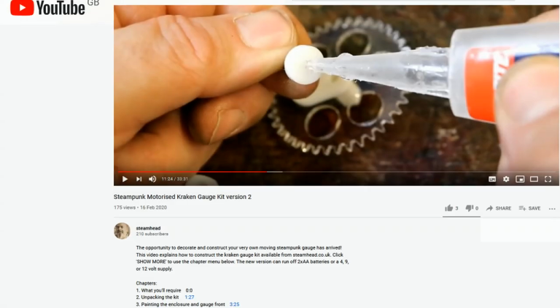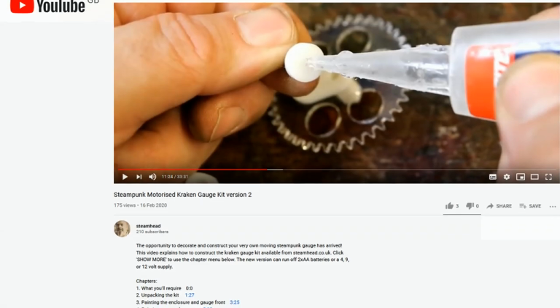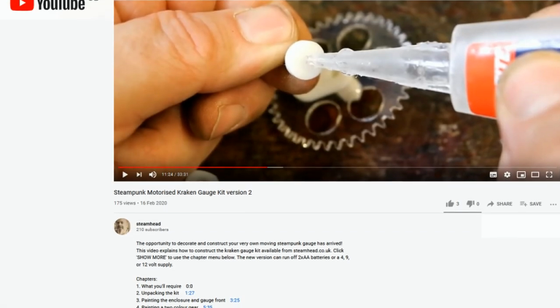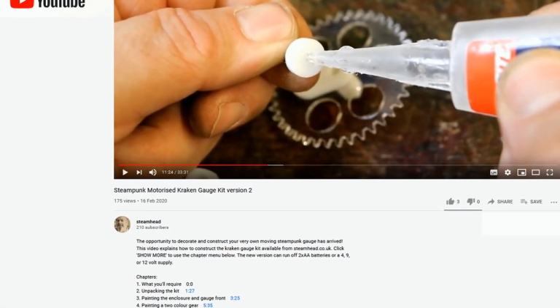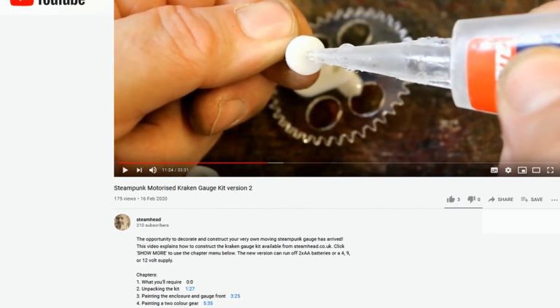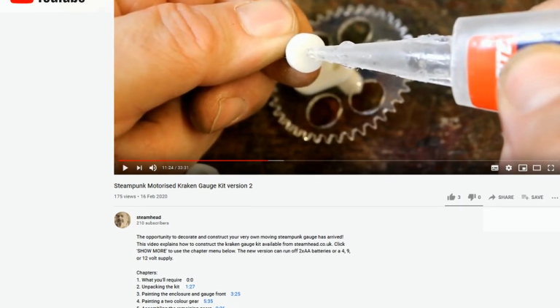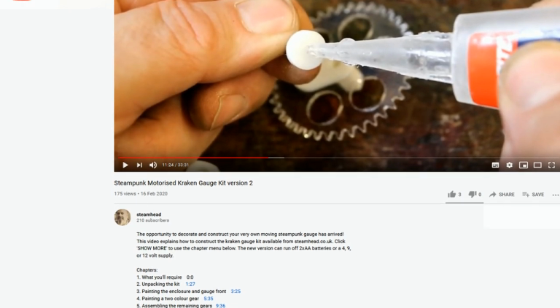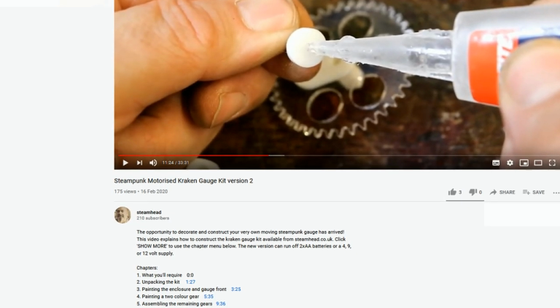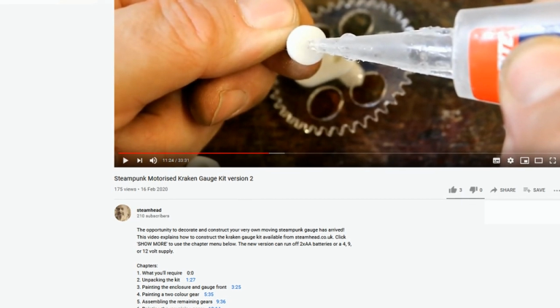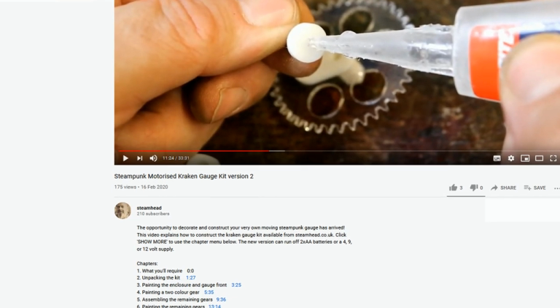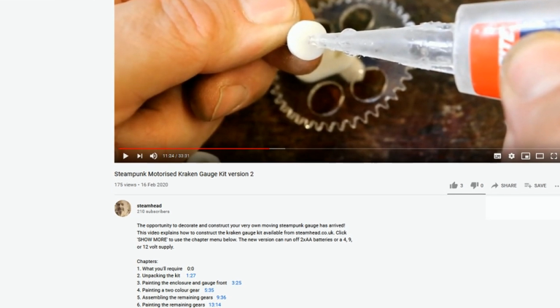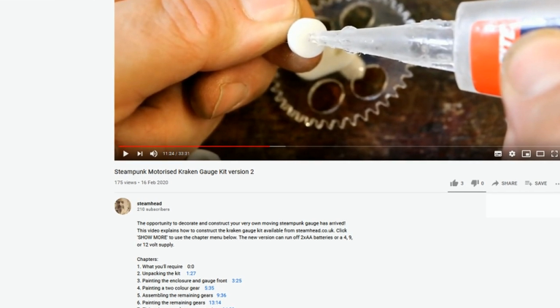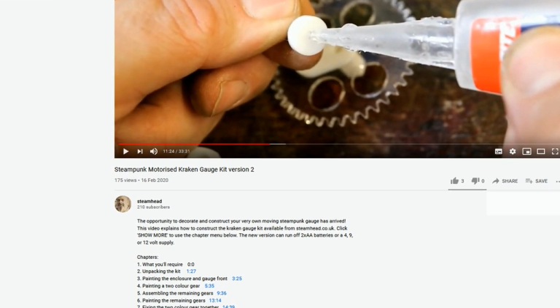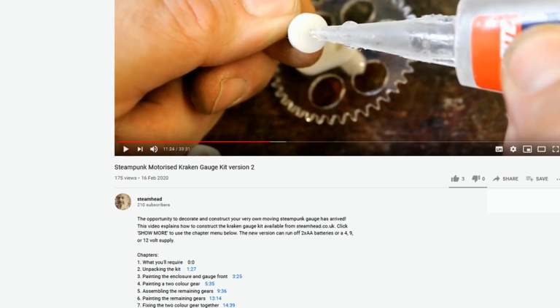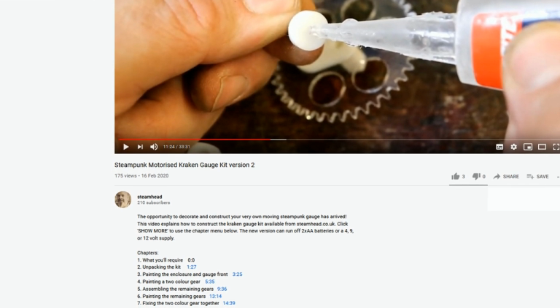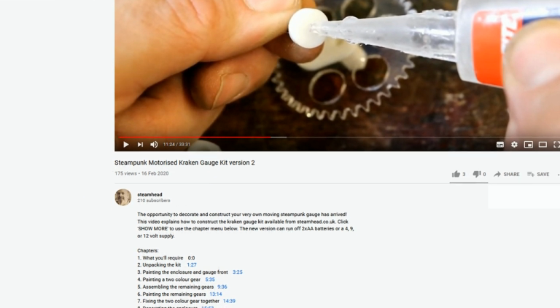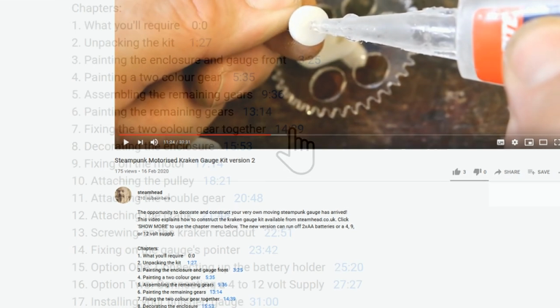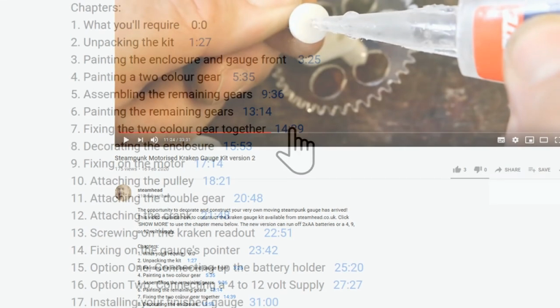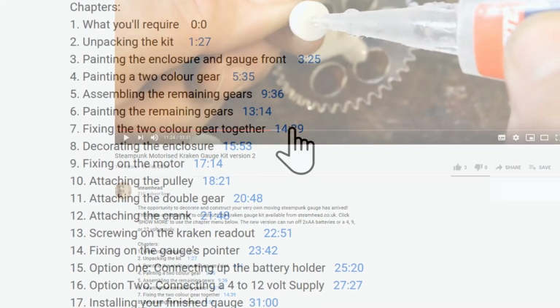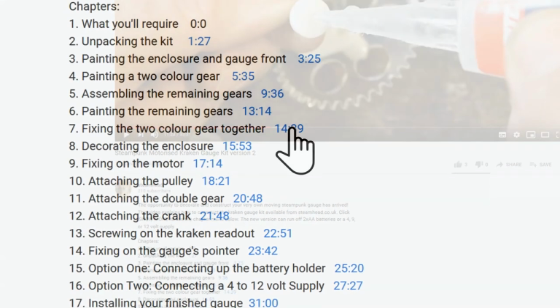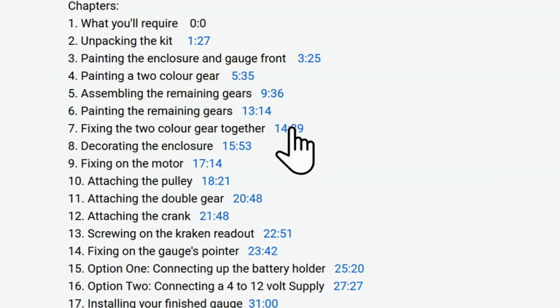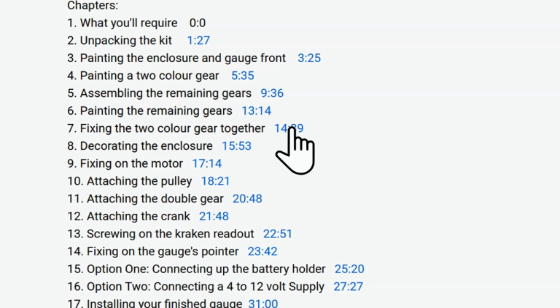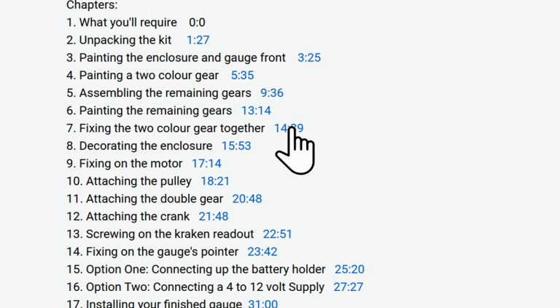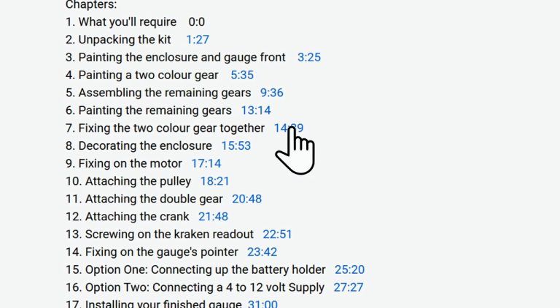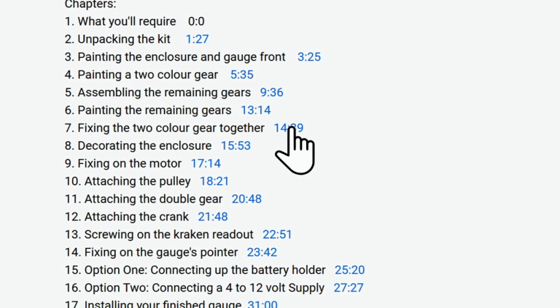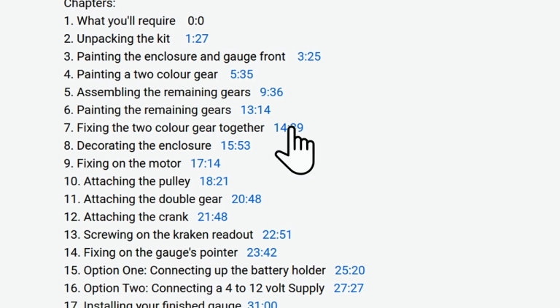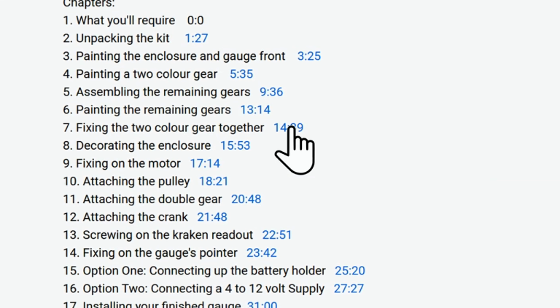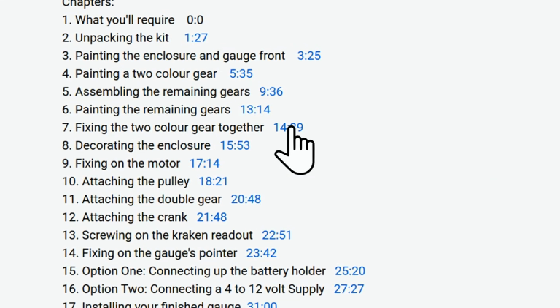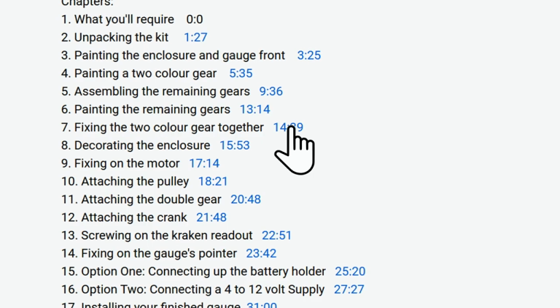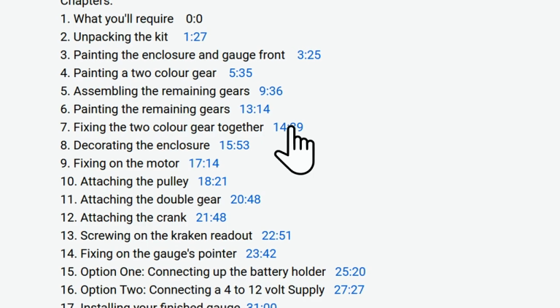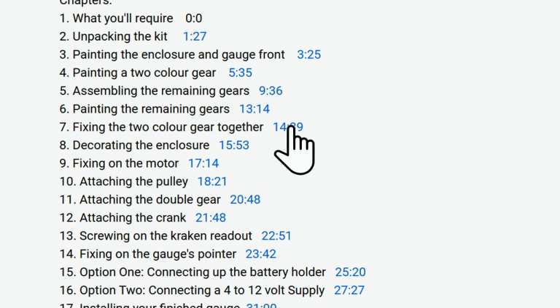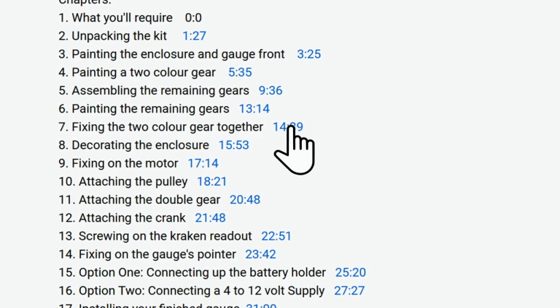You can jump directly to each chapter by clicking on the times shown in the YouTube description.